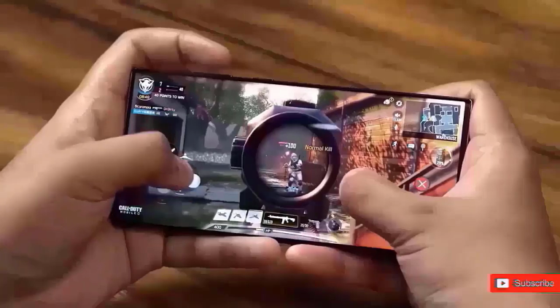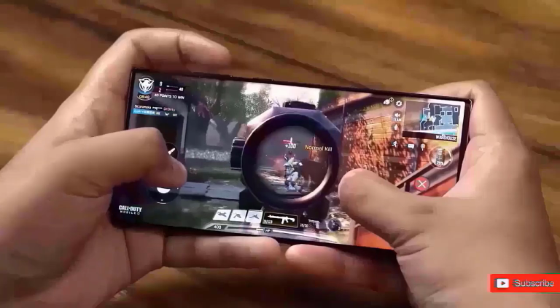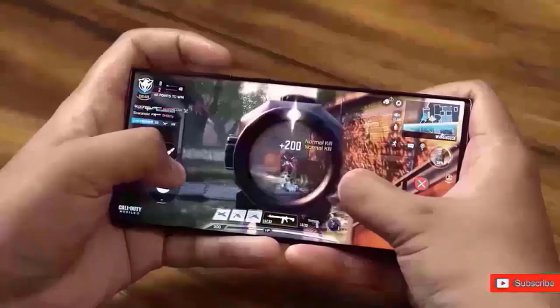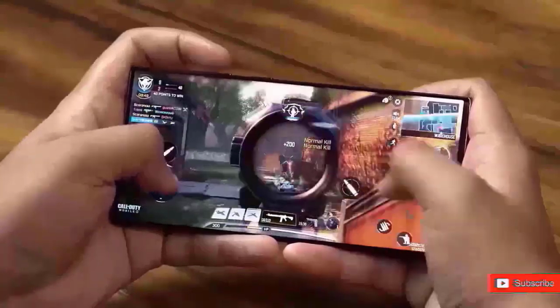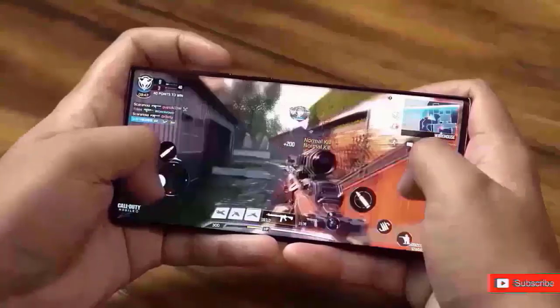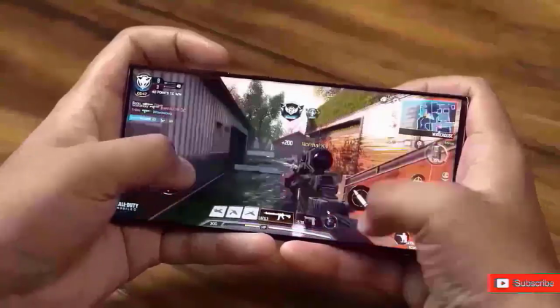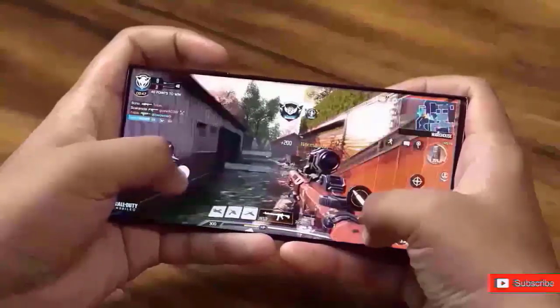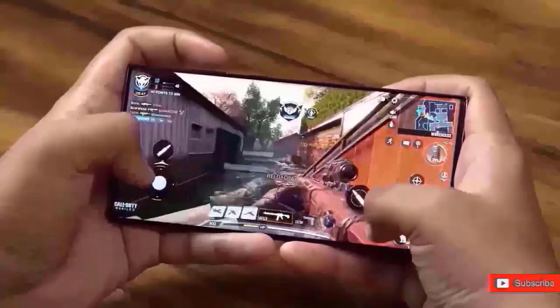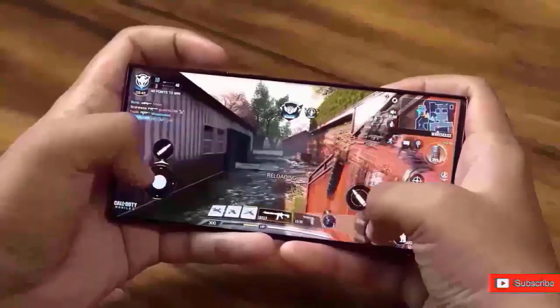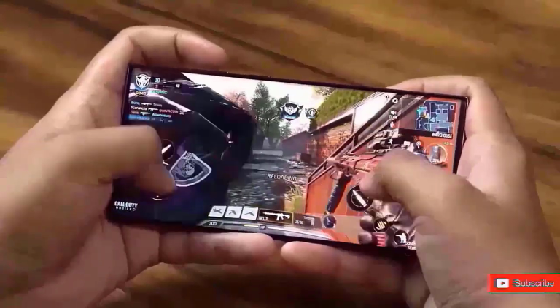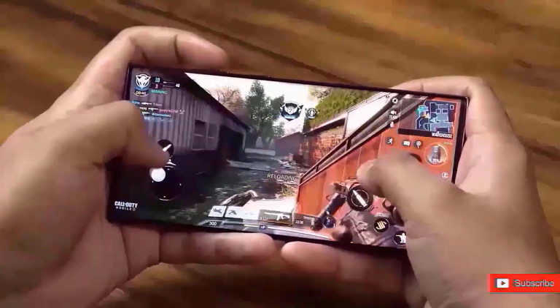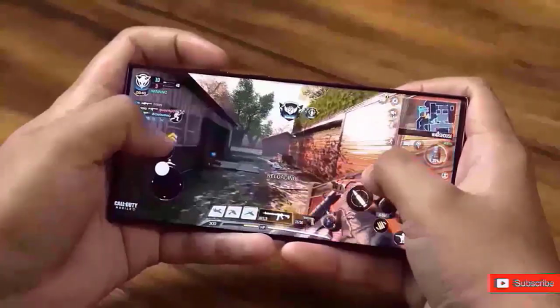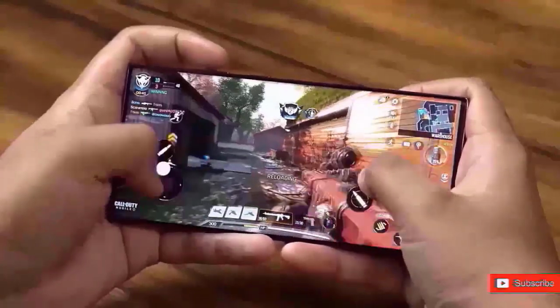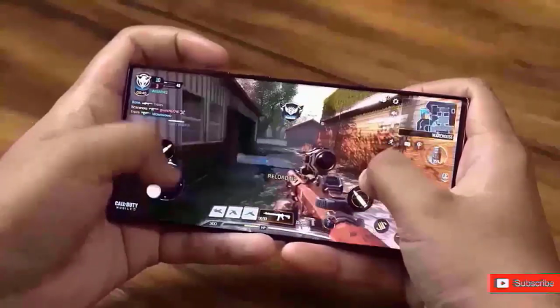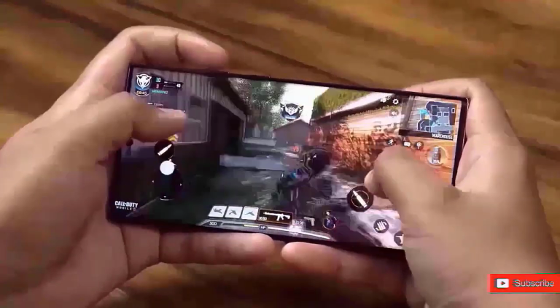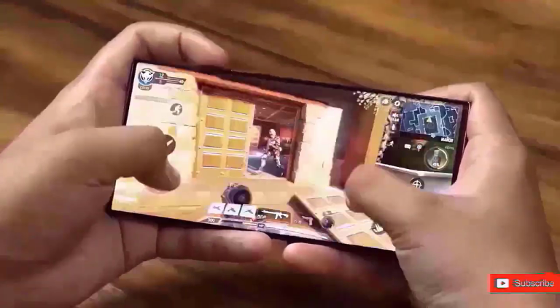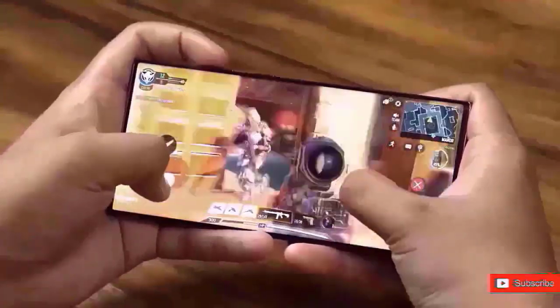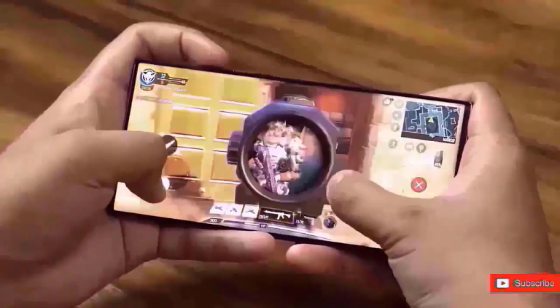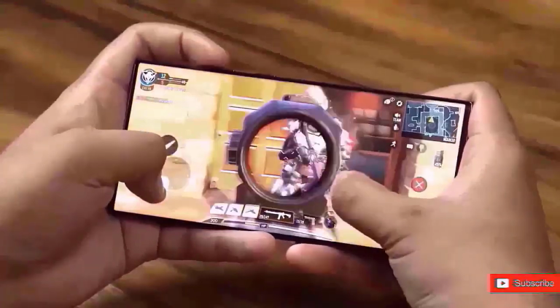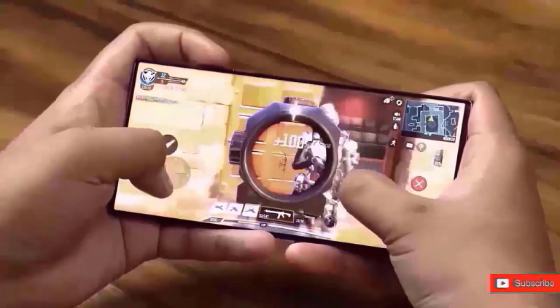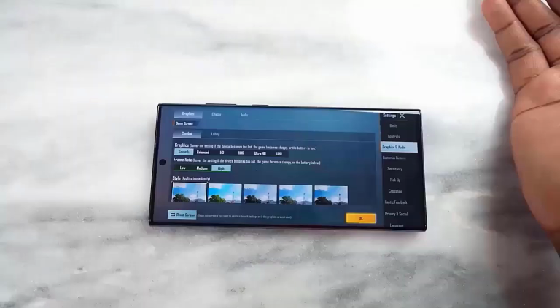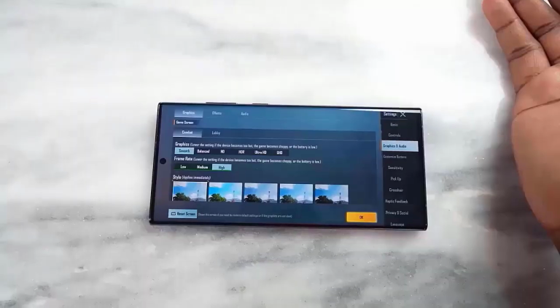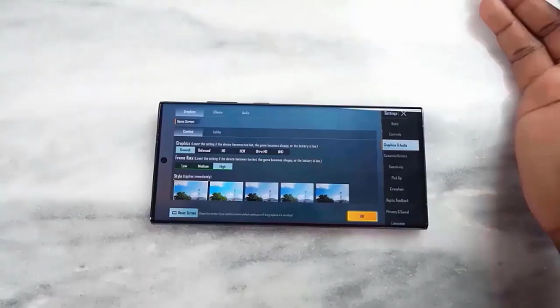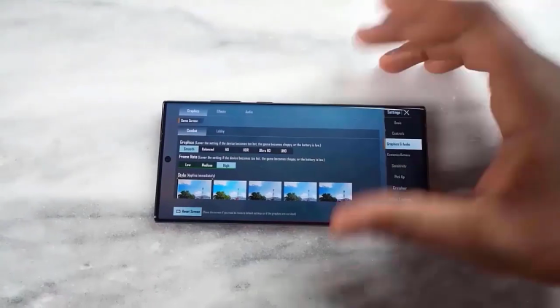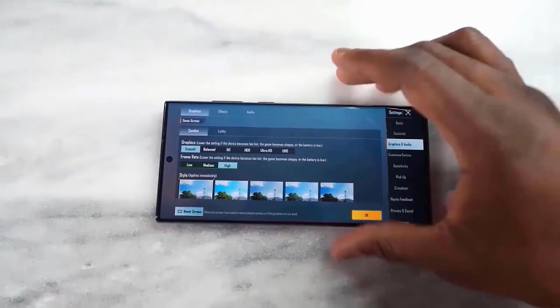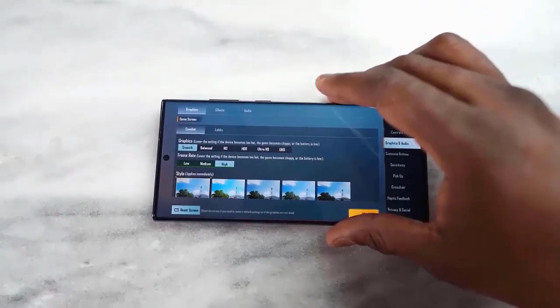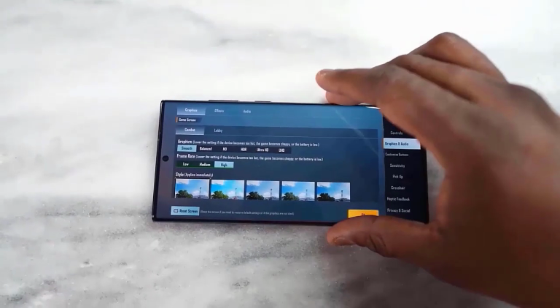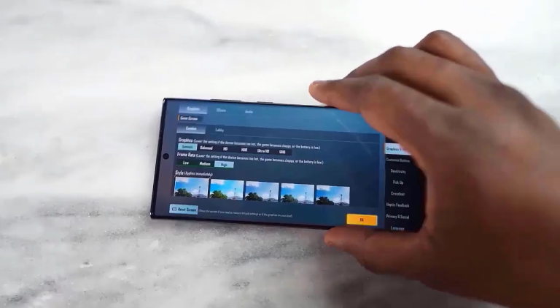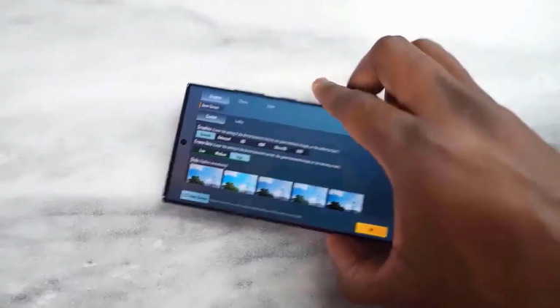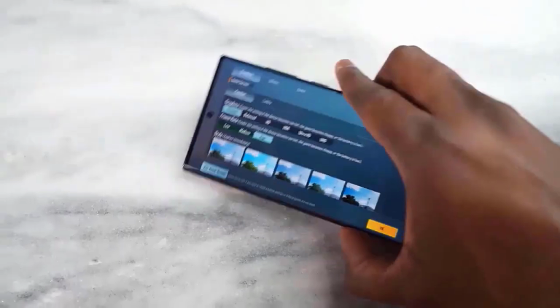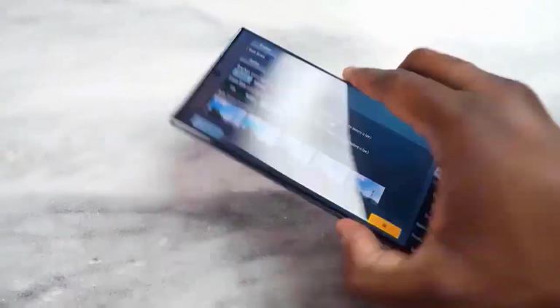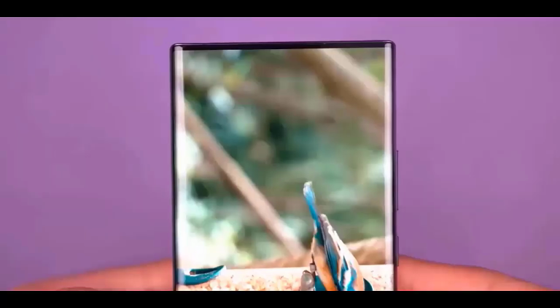According to recent speculations, Samsung's next One UI 7 version would be based on Android 15.